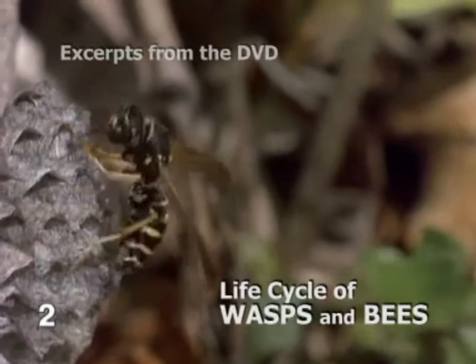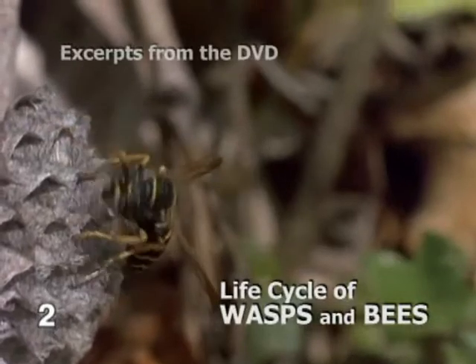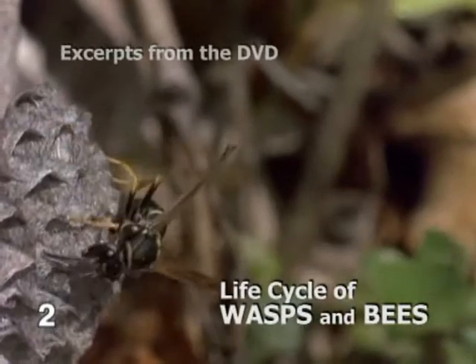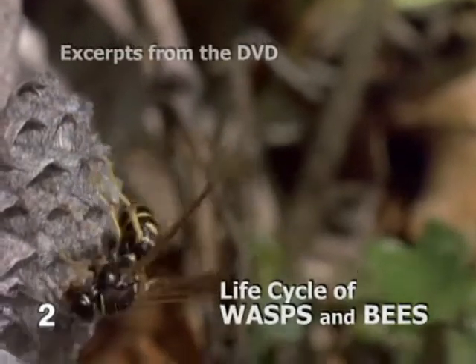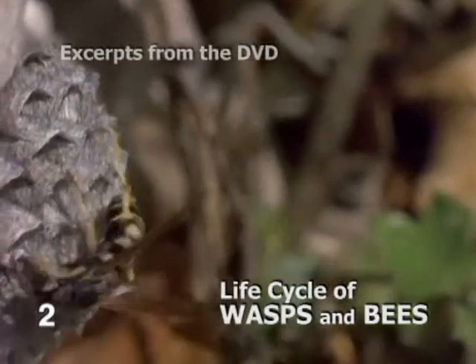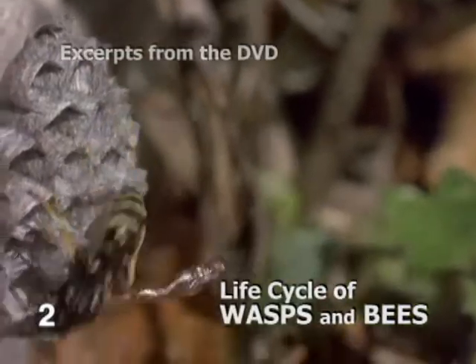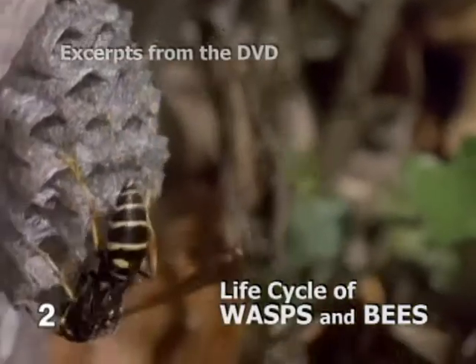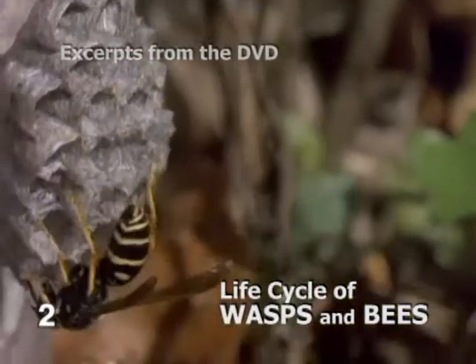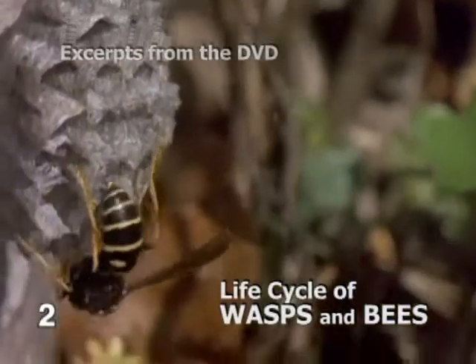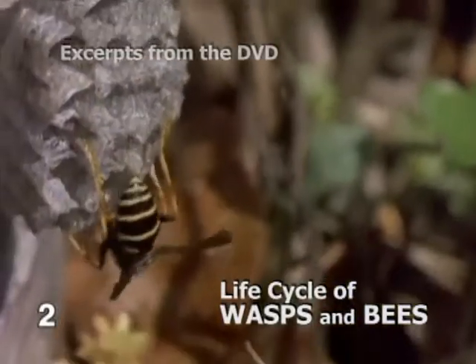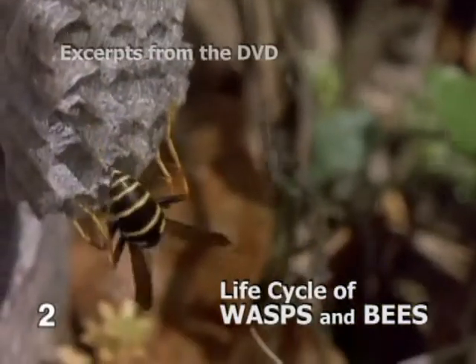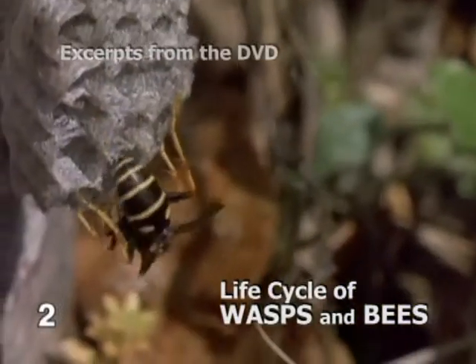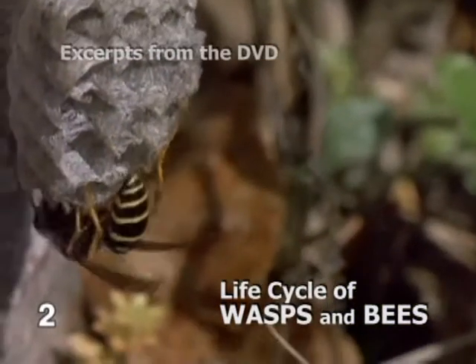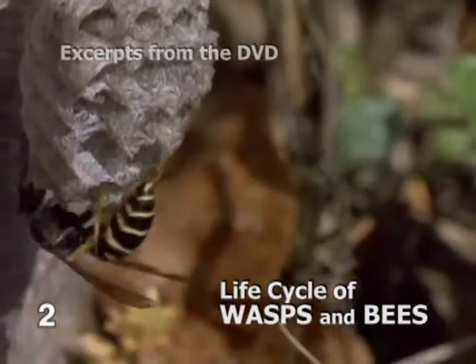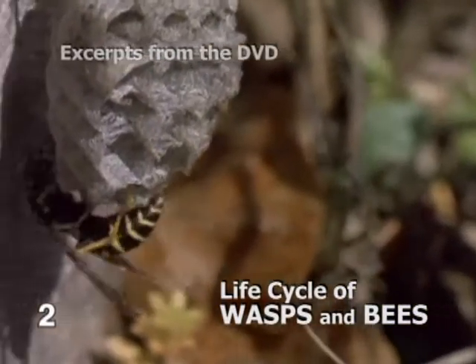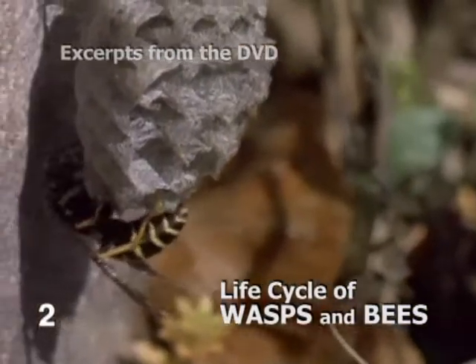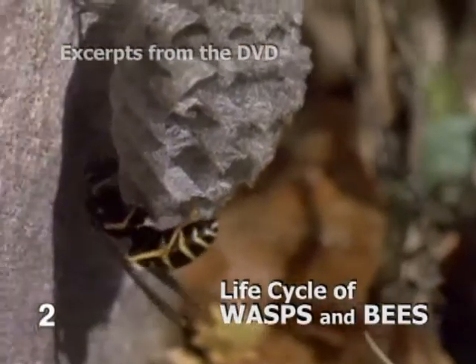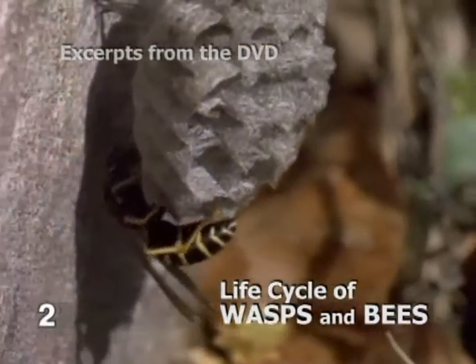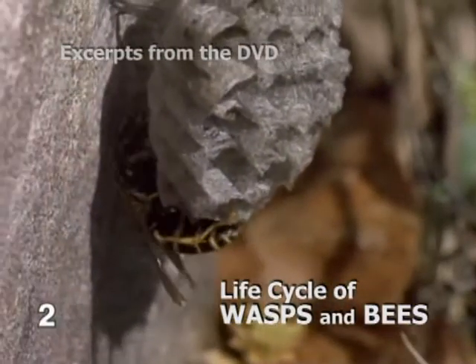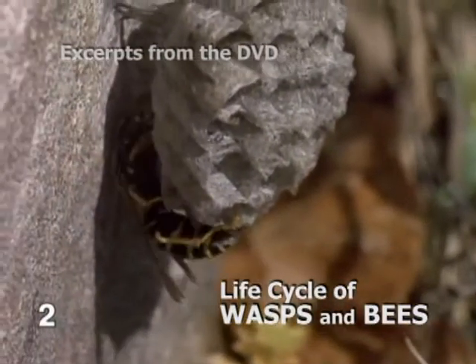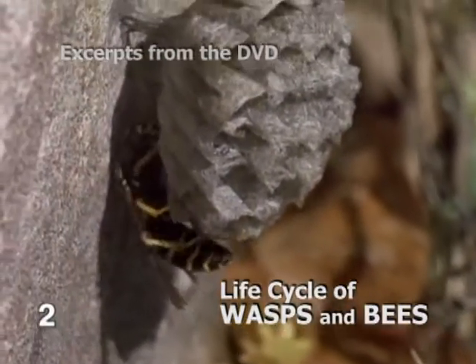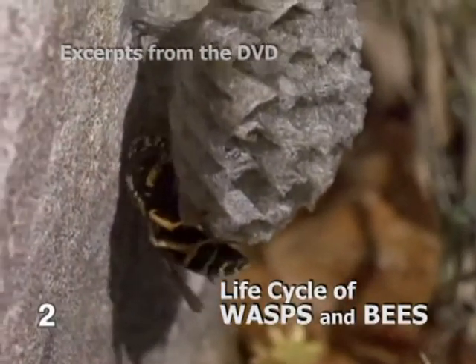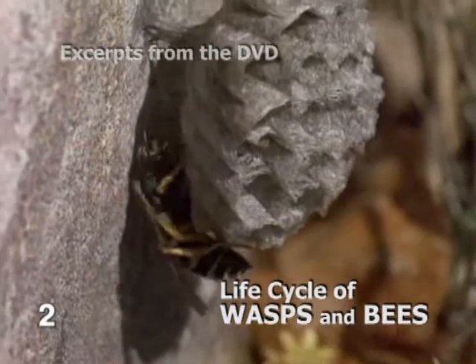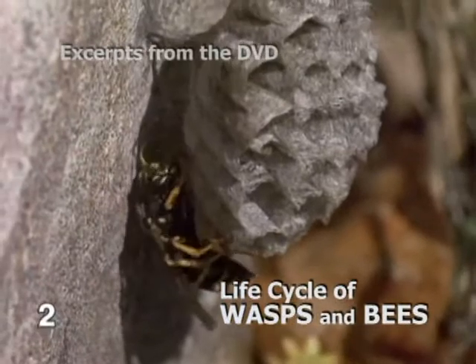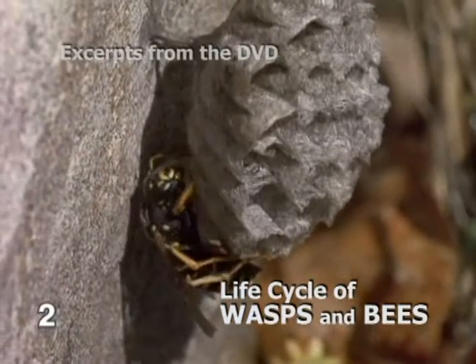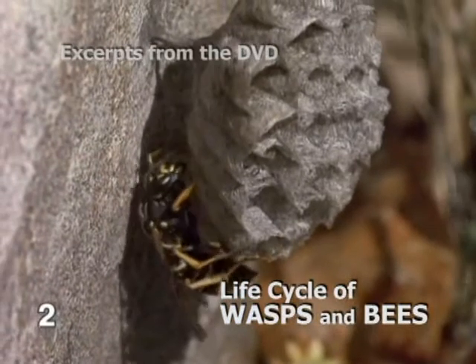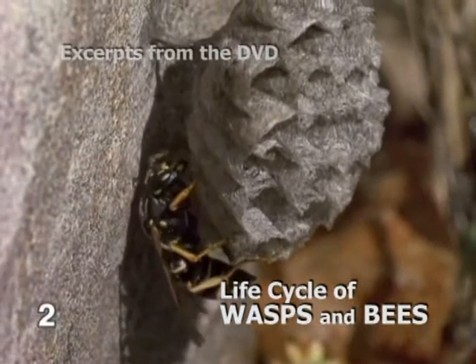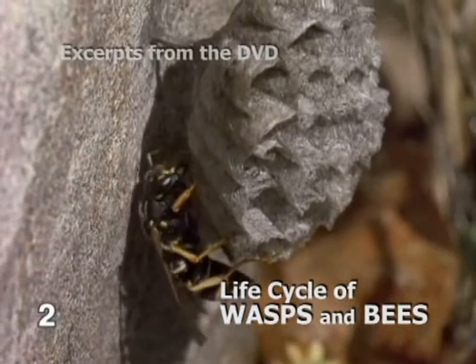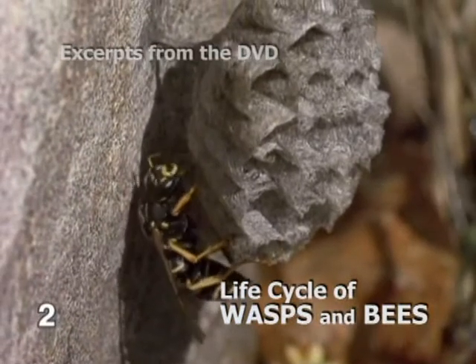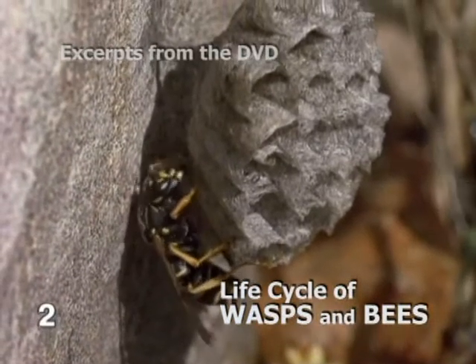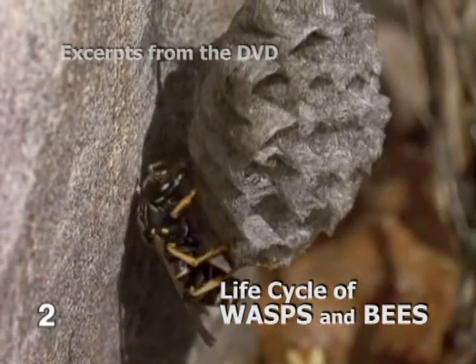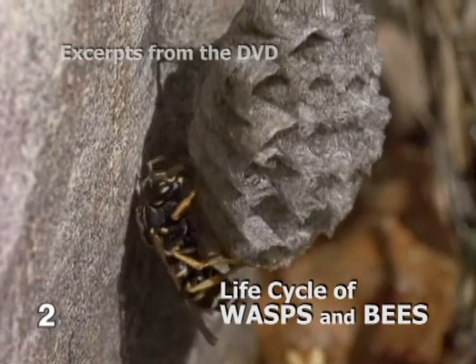The Queen works away on her own. As soon as possible, an egg will be deposited in each cell of the nest.